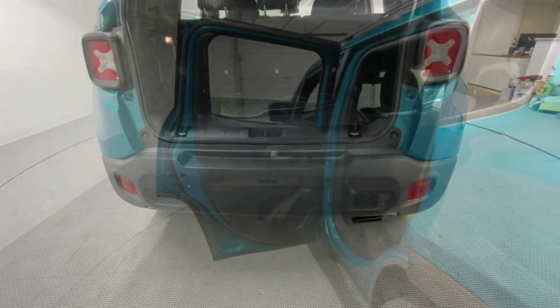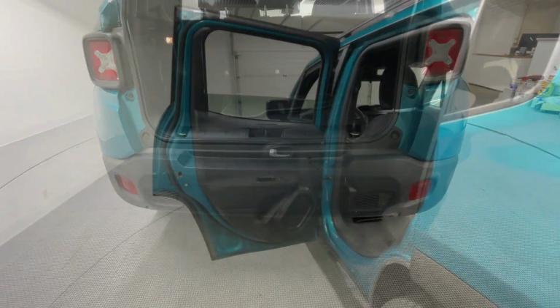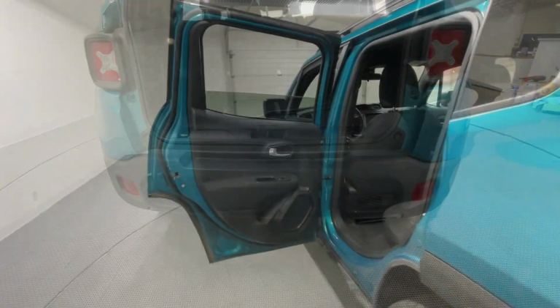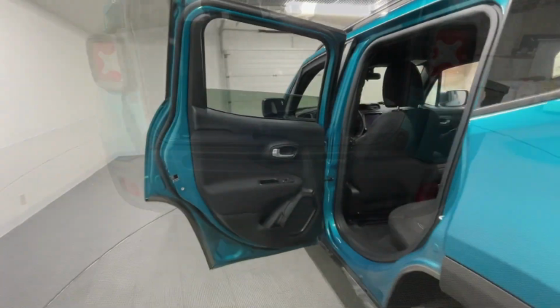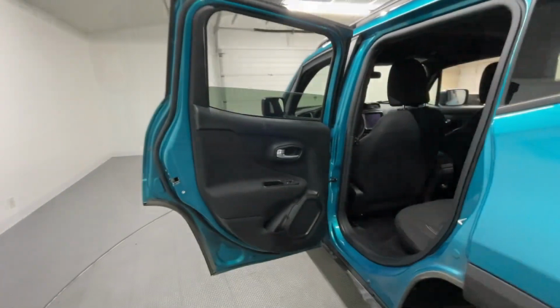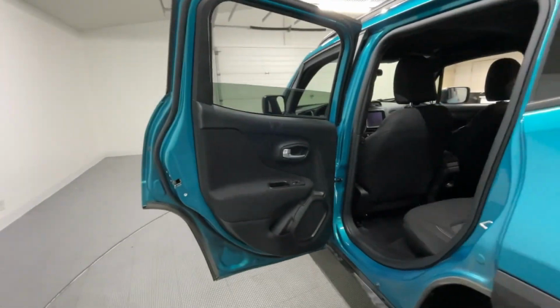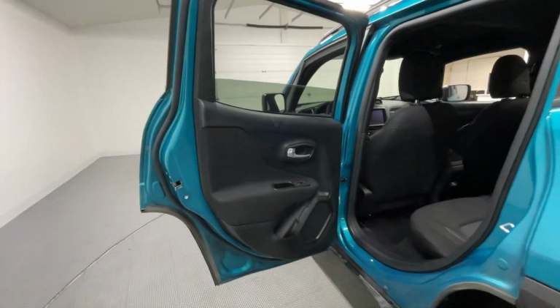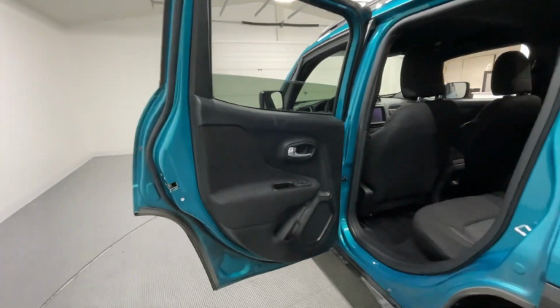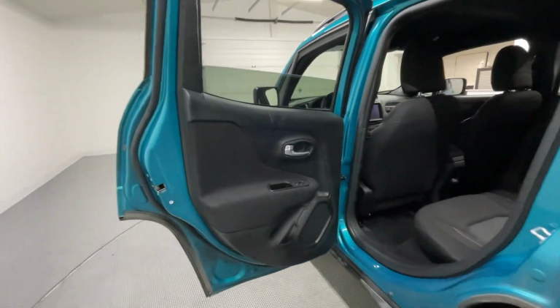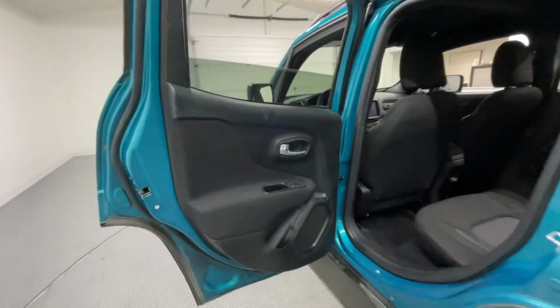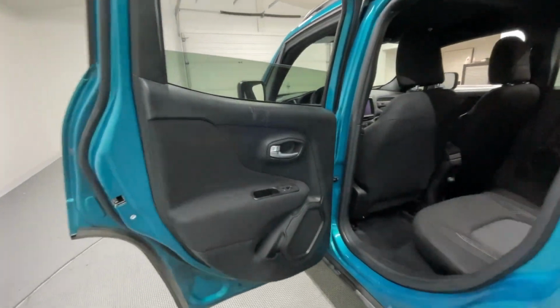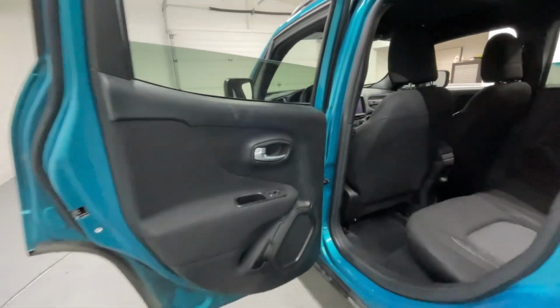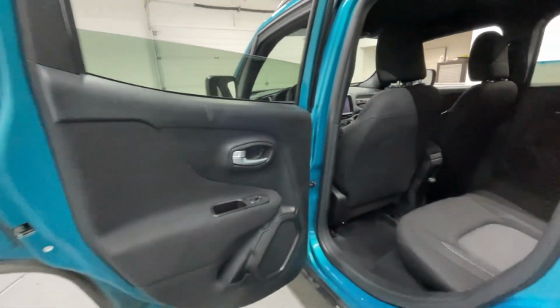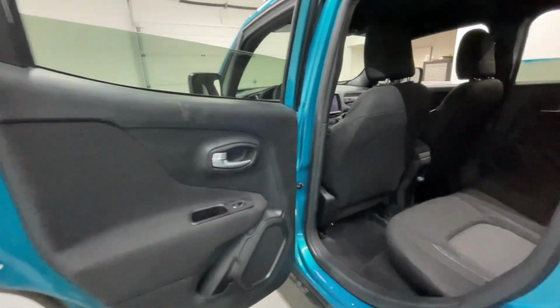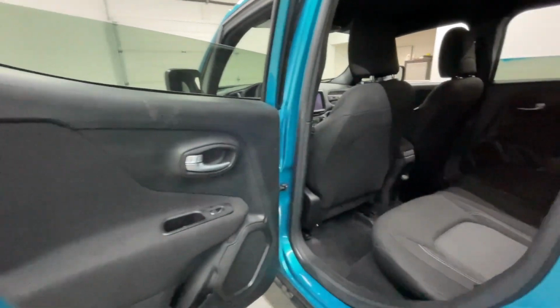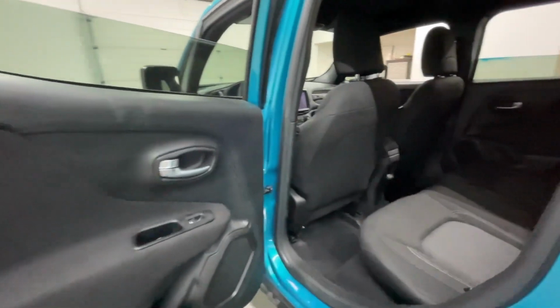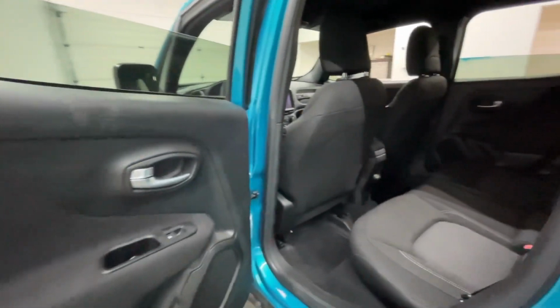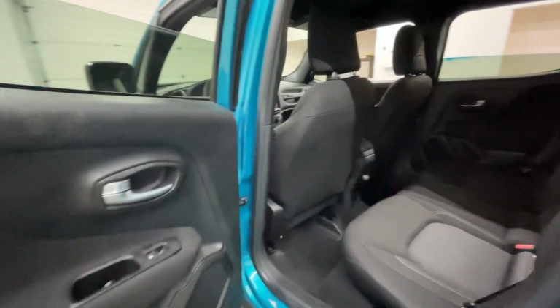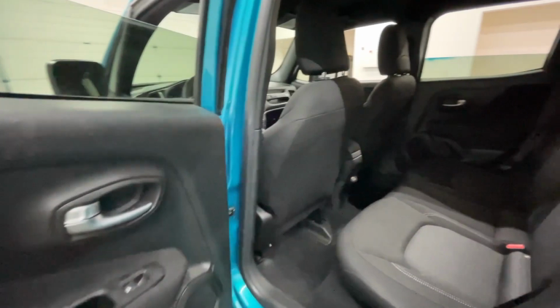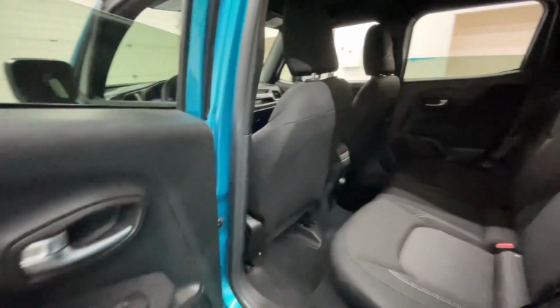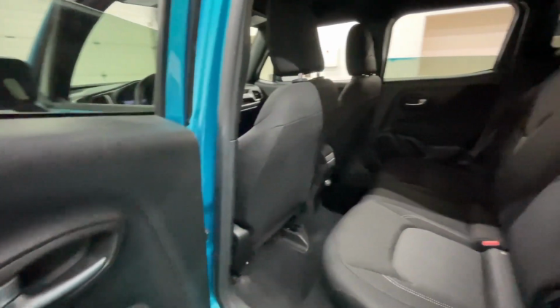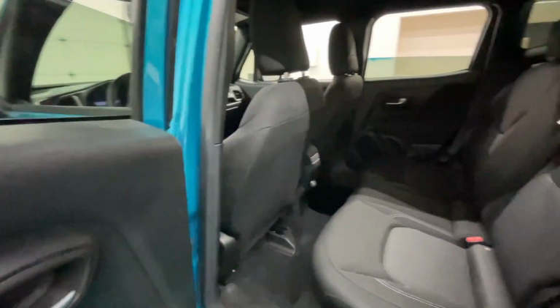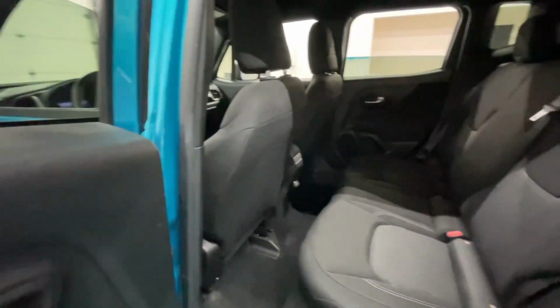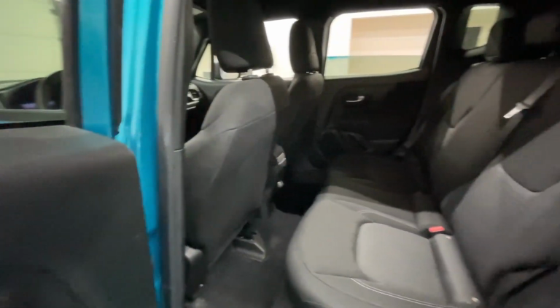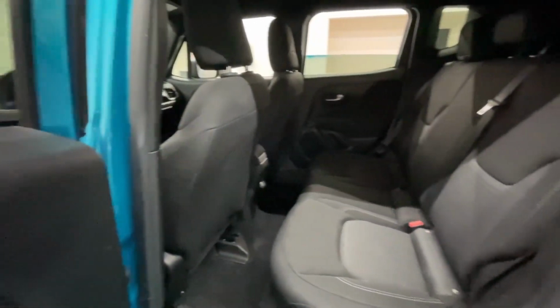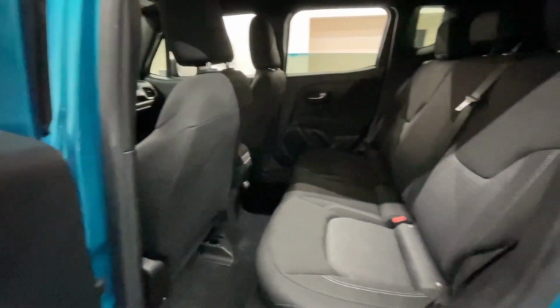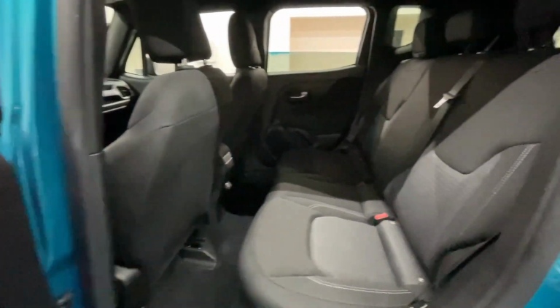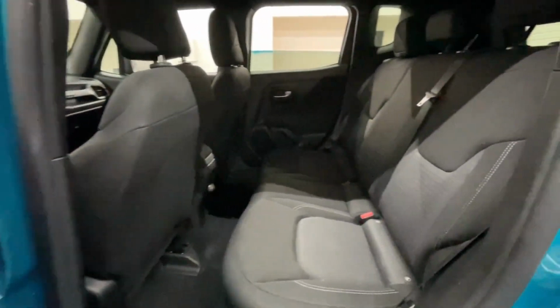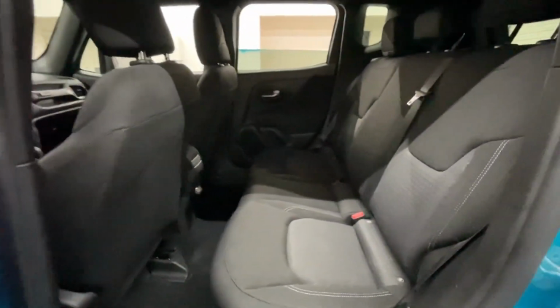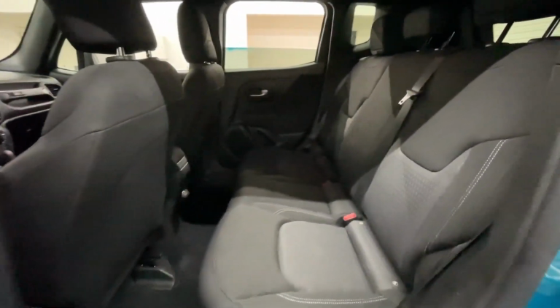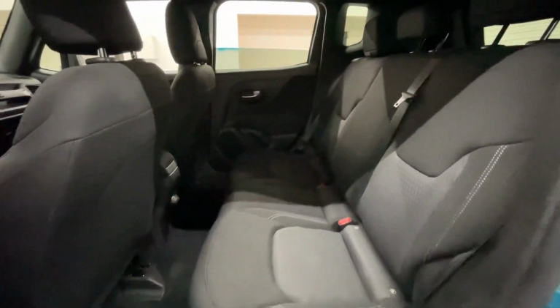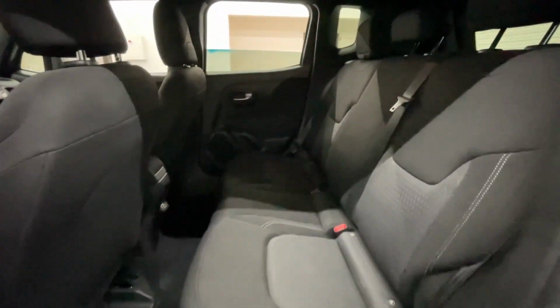Nice matte black finish on the bumper. And making our way into the back seat, here's another look.